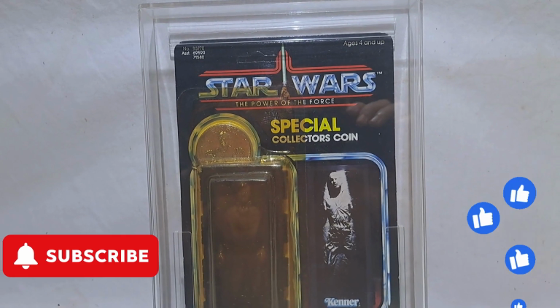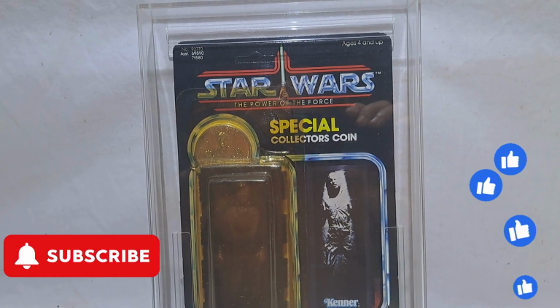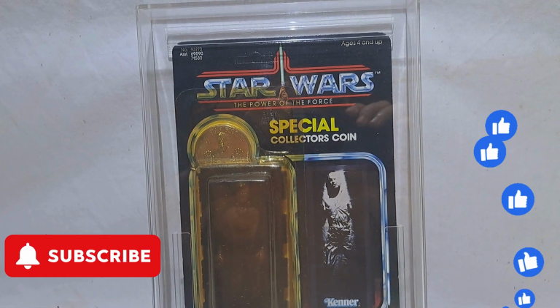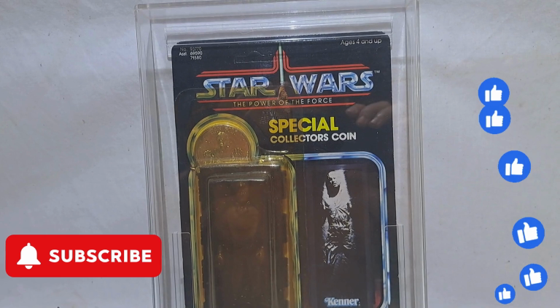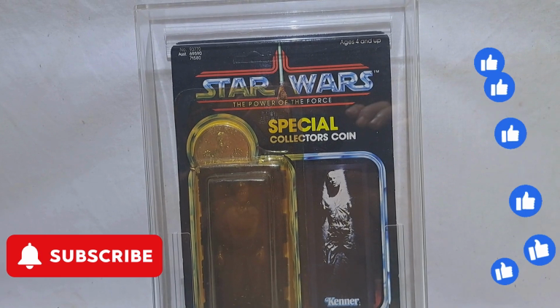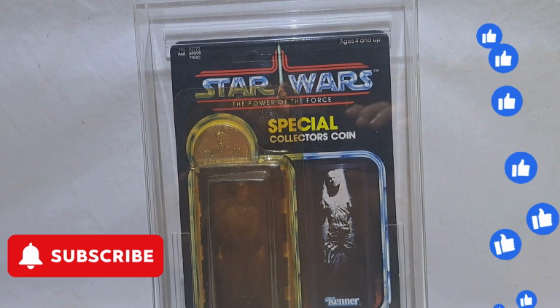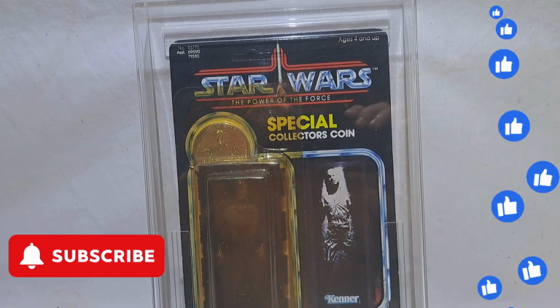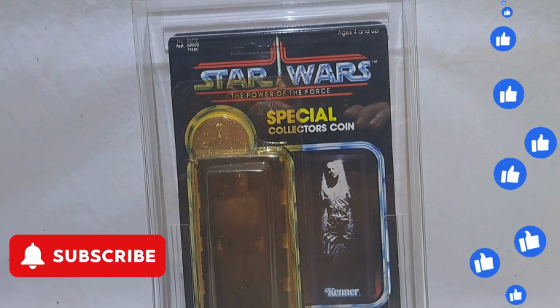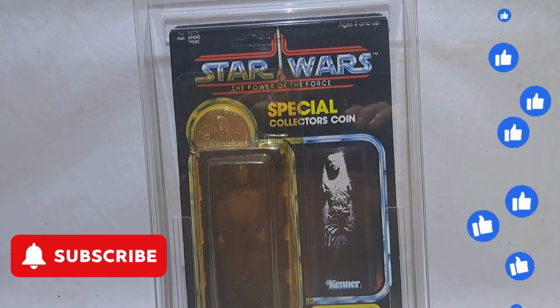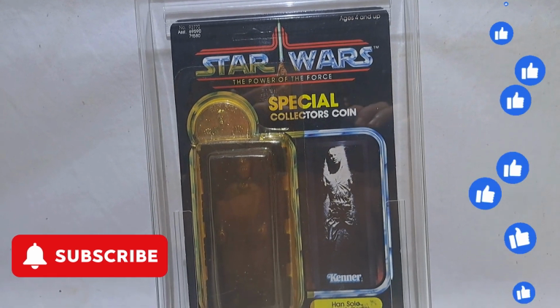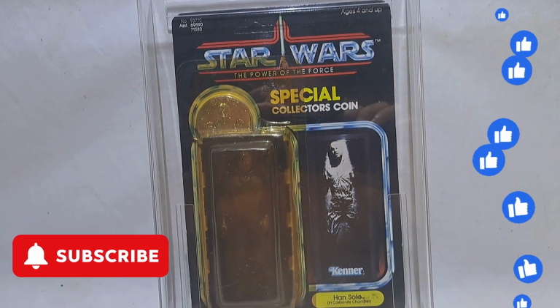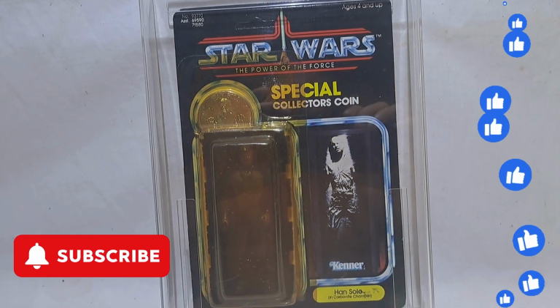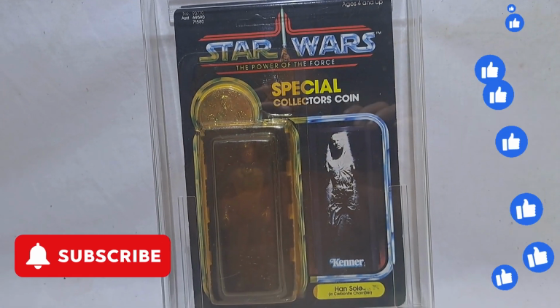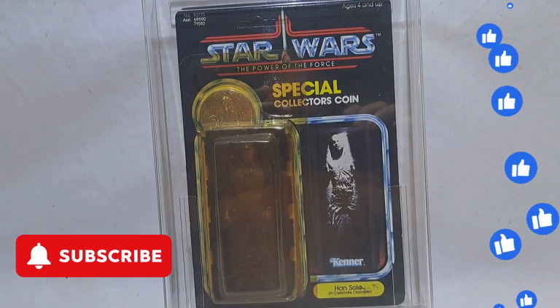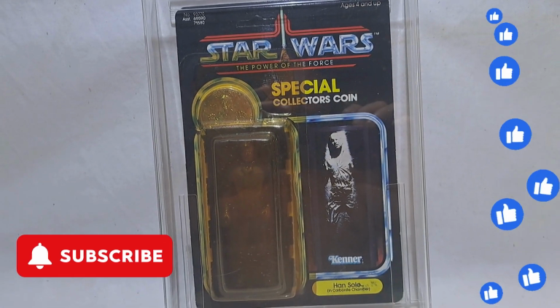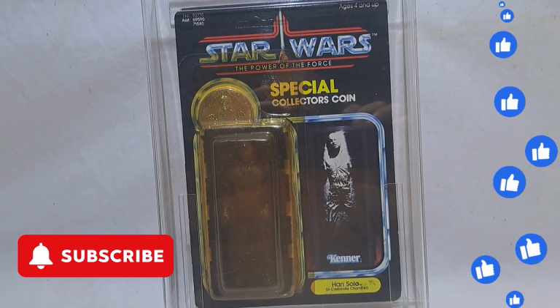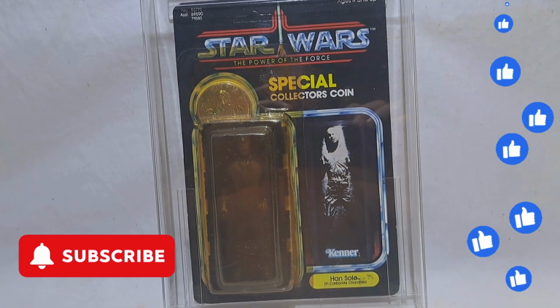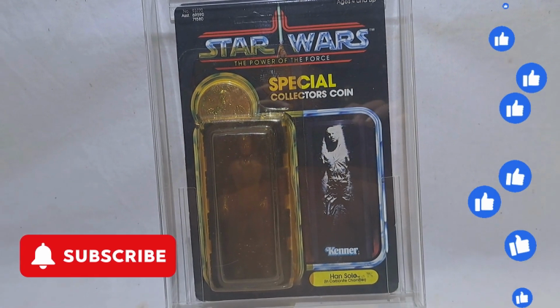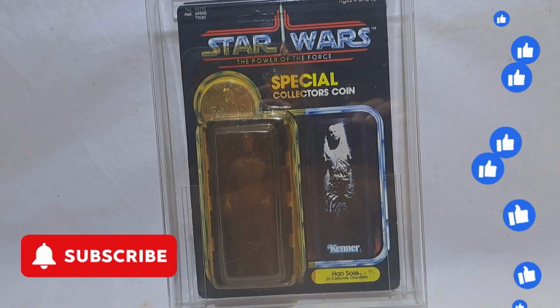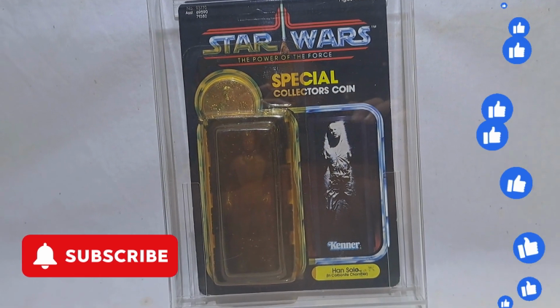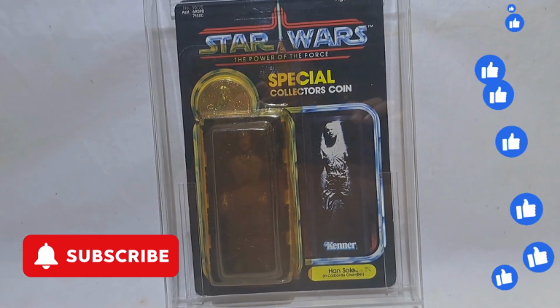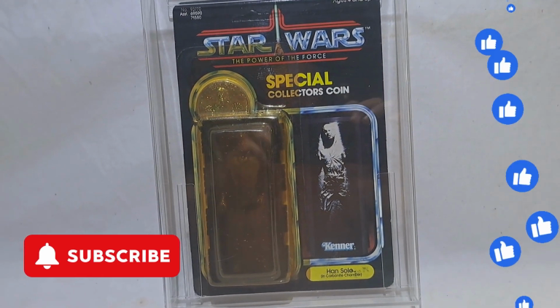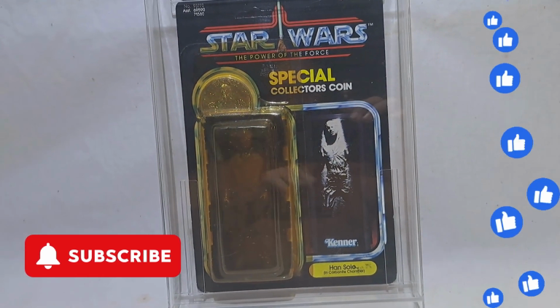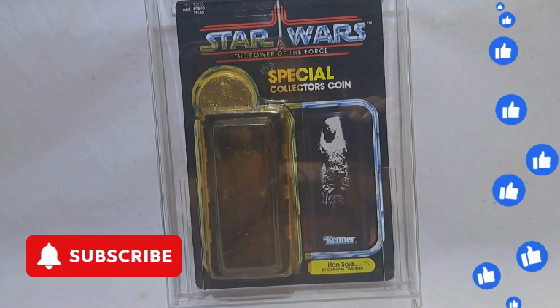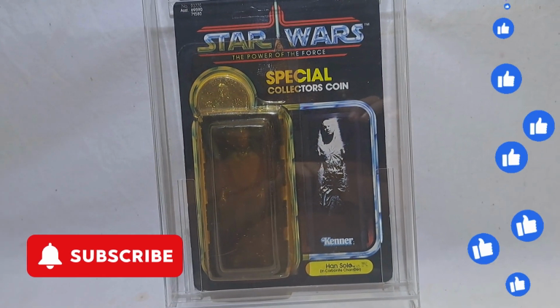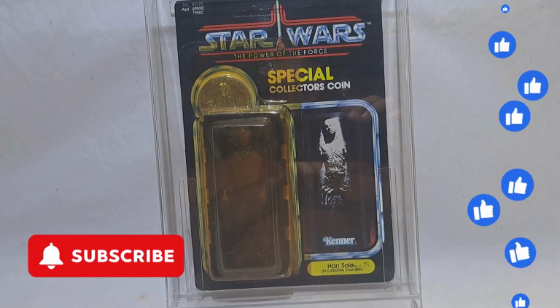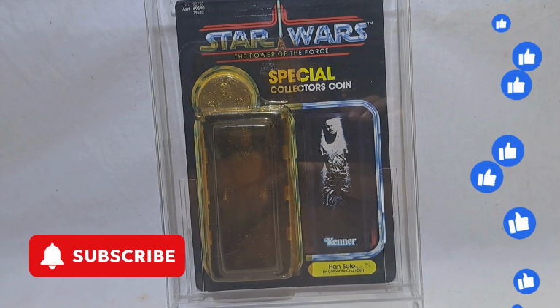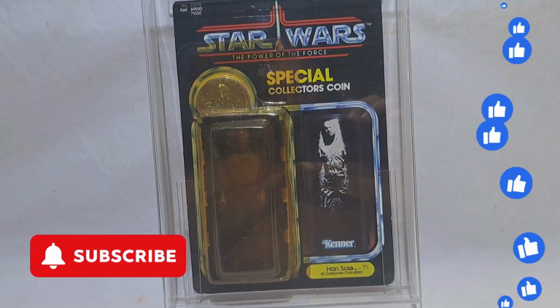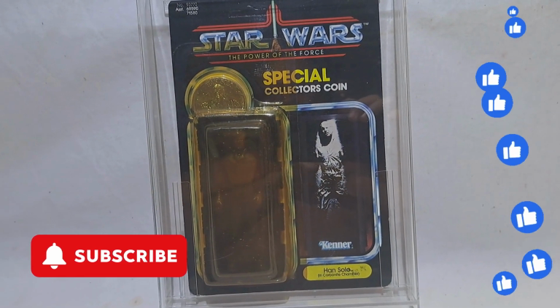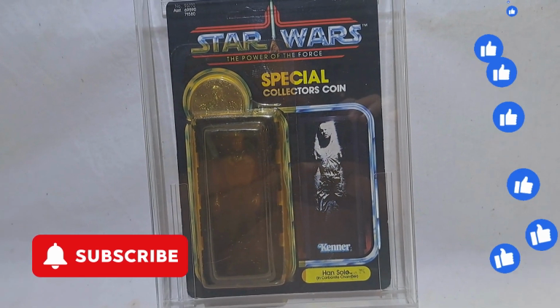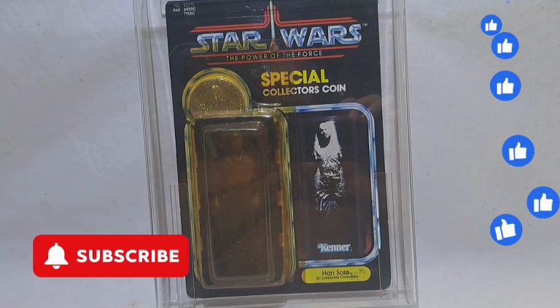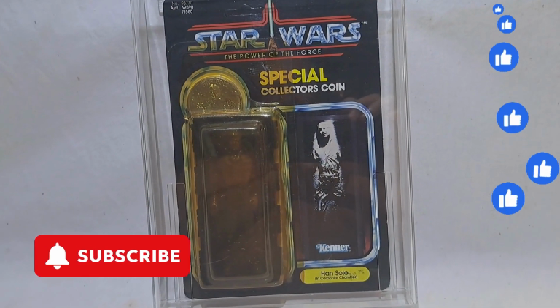Alright guys, check out all my other videos. Please like and subscribe because there's lots more coming. Thank you, have a great day.